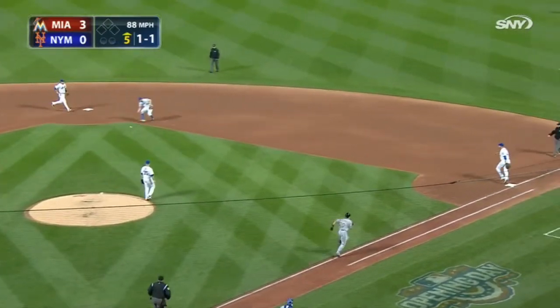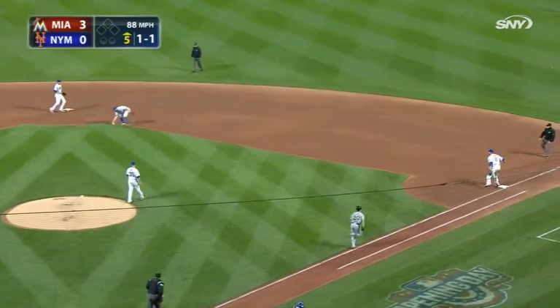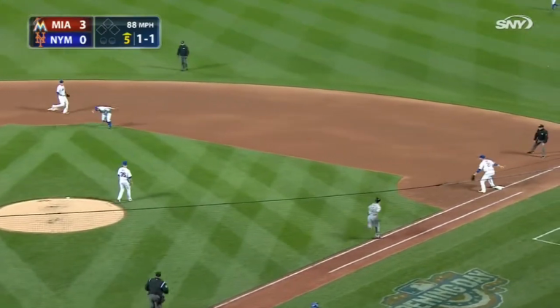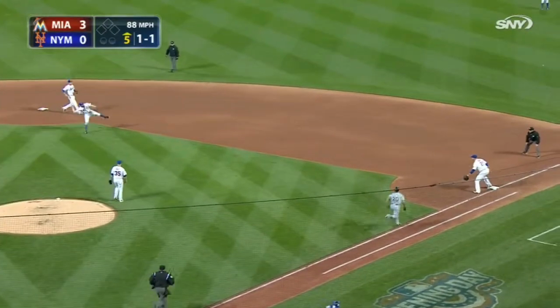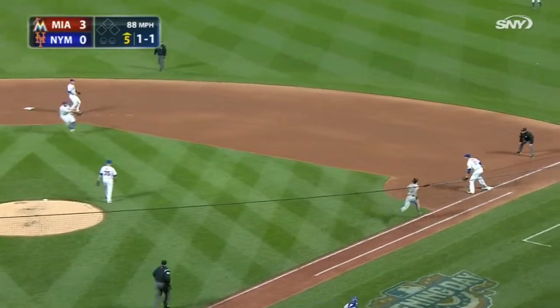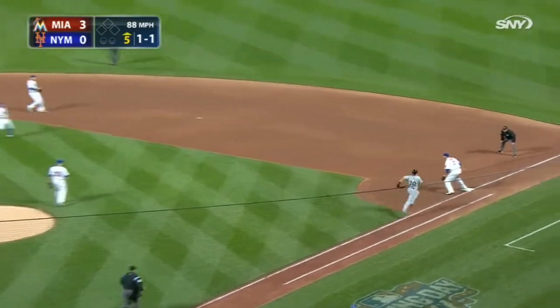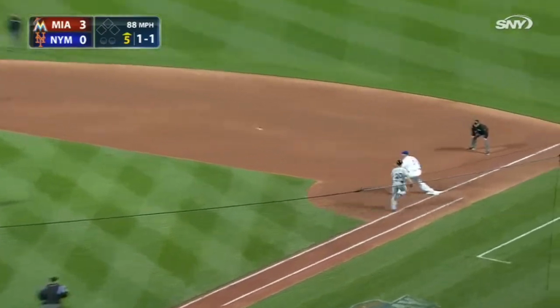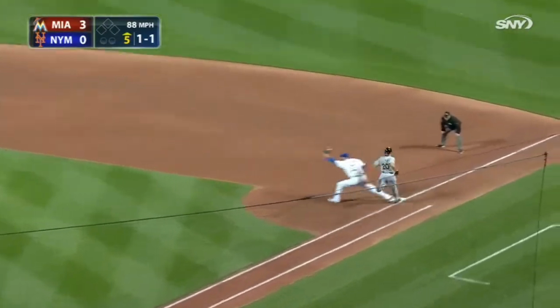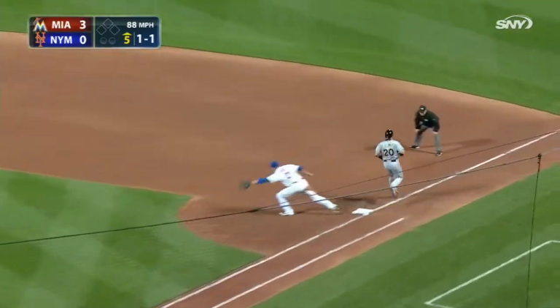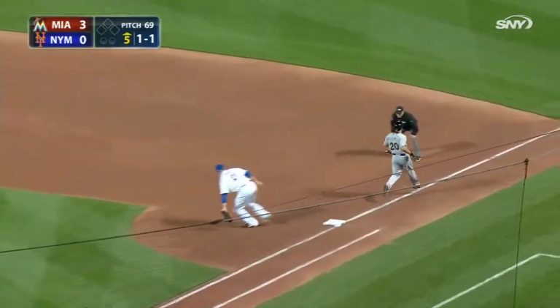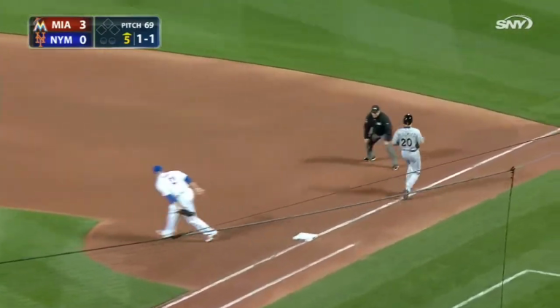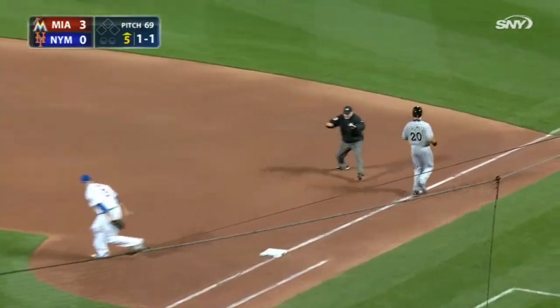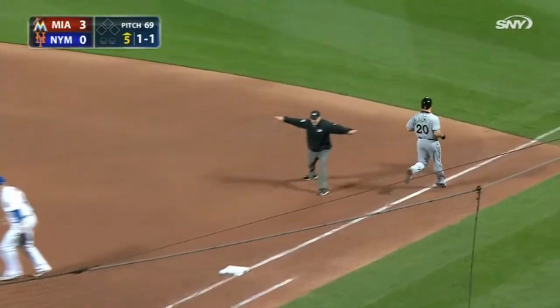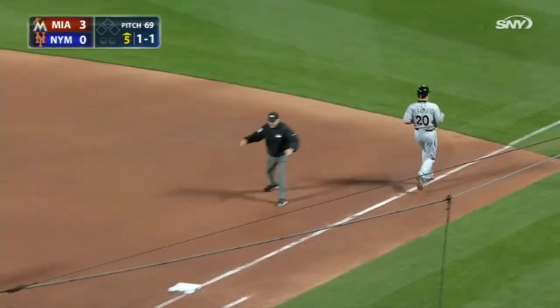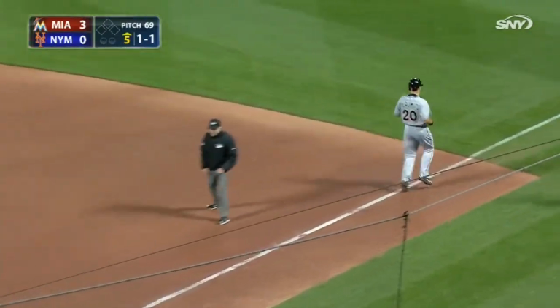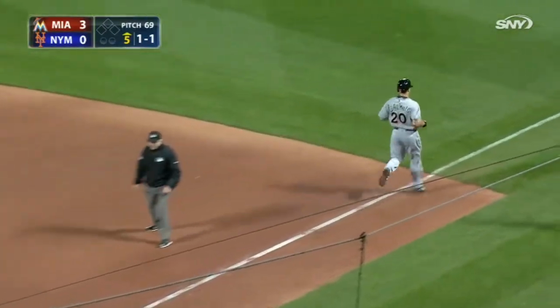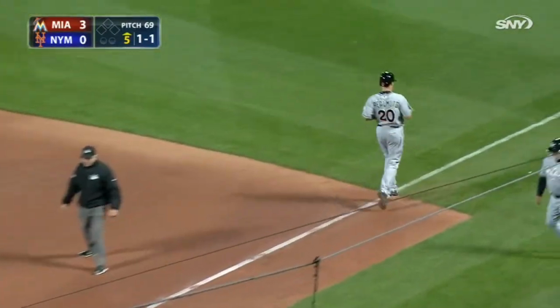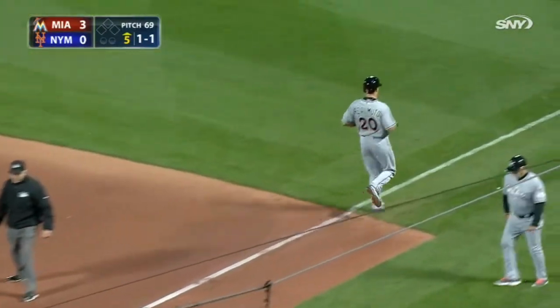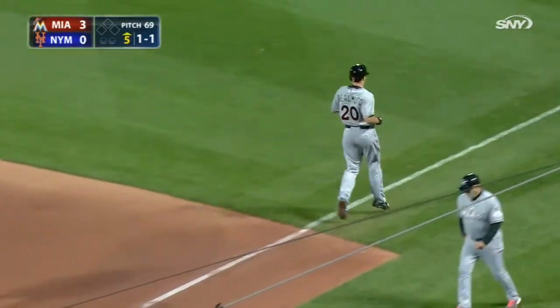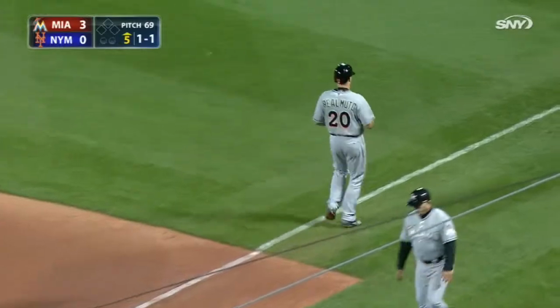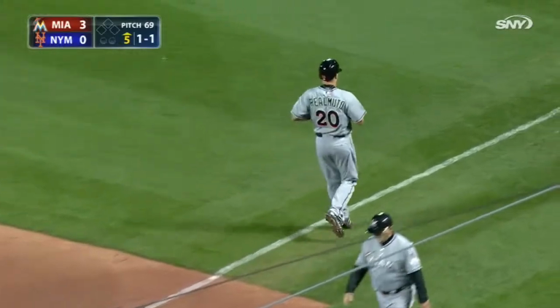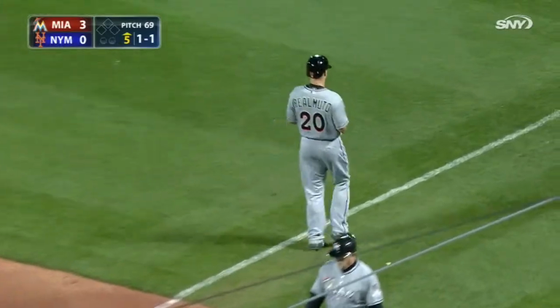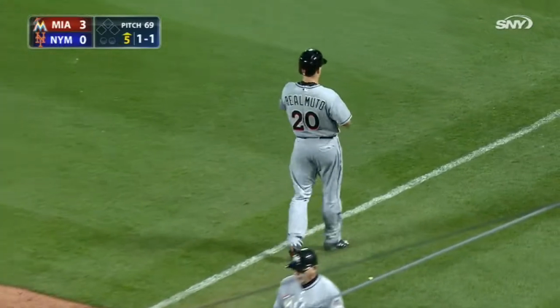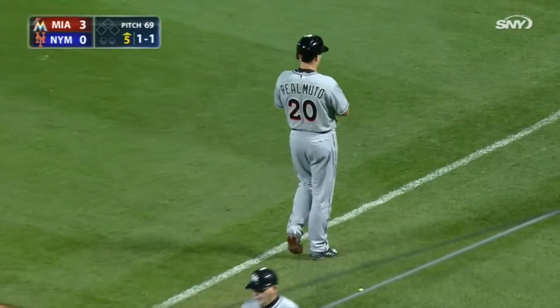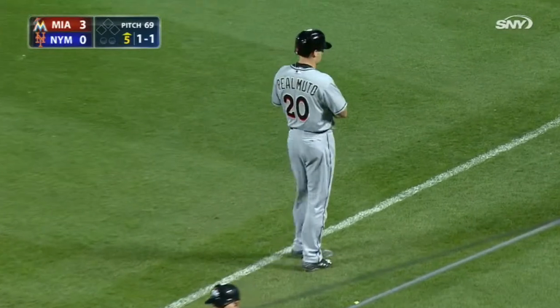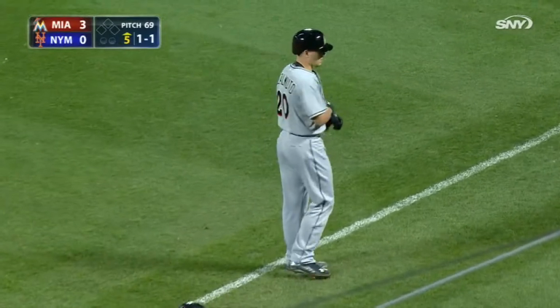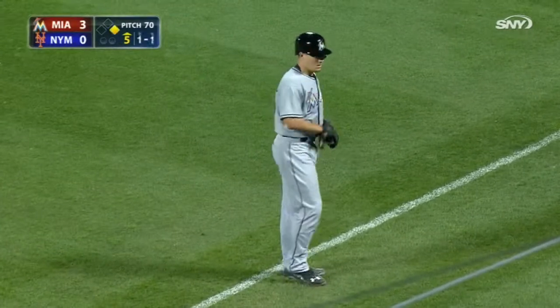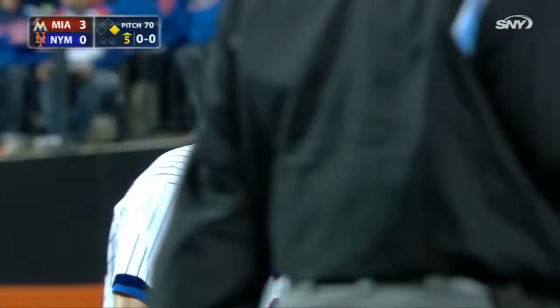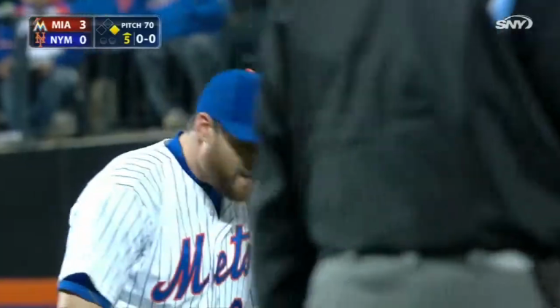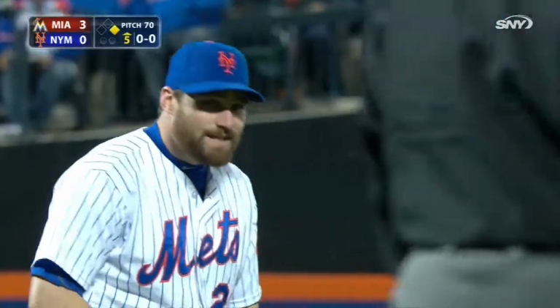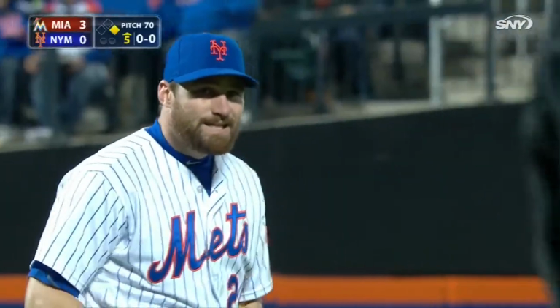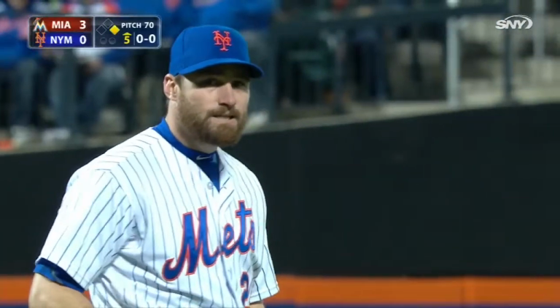Realmuto is going to be a close play. He's safe.